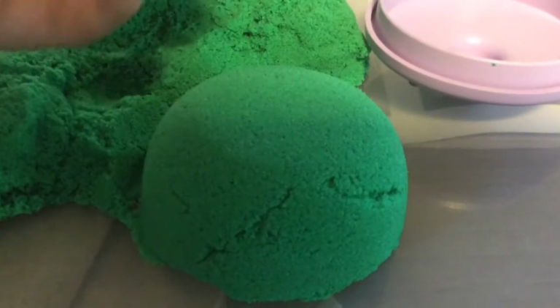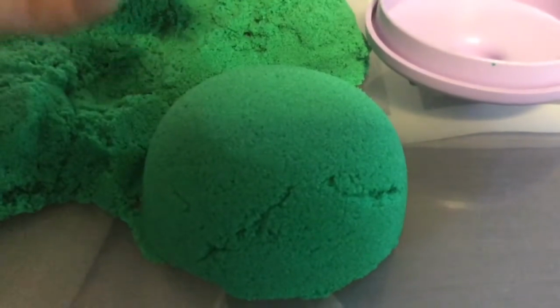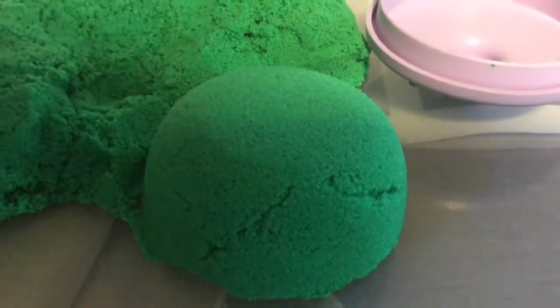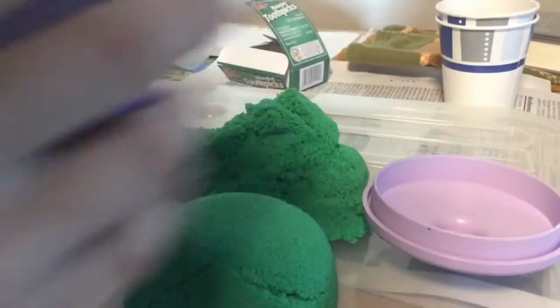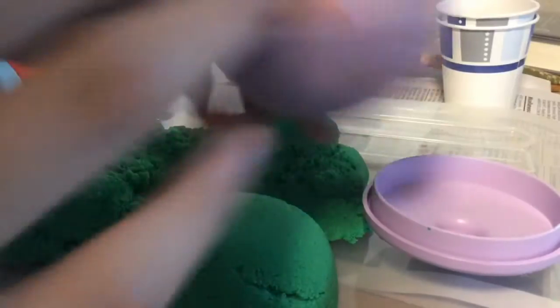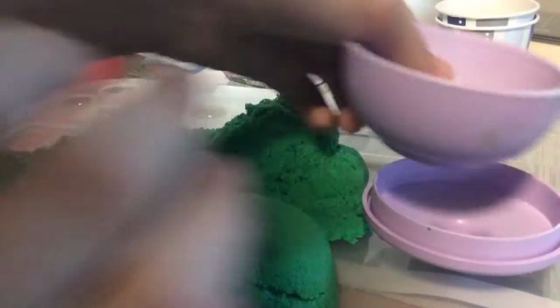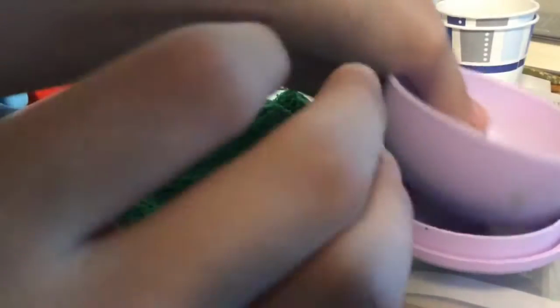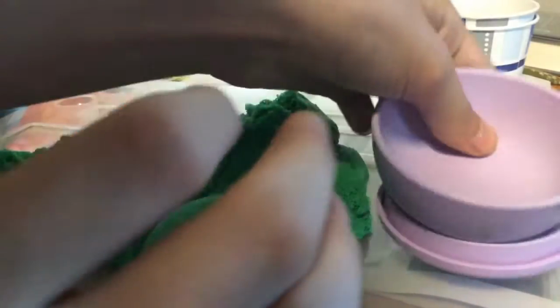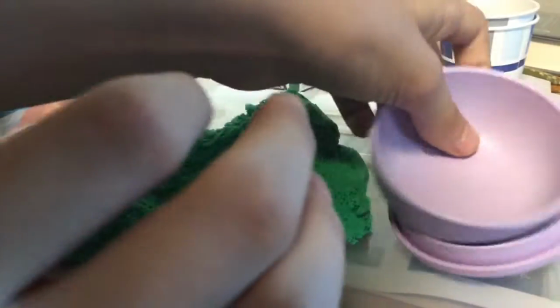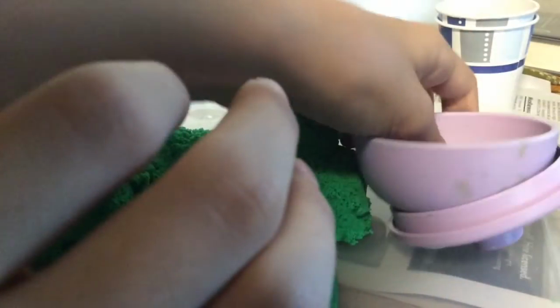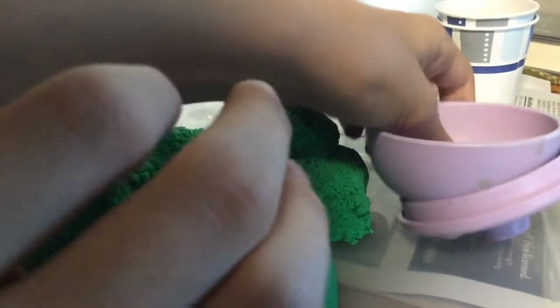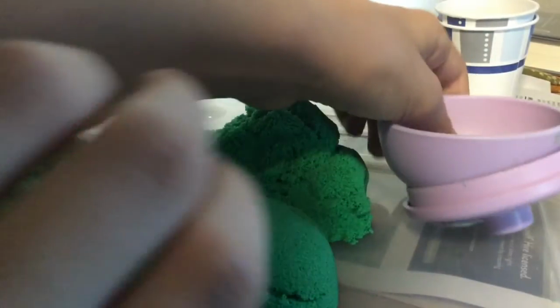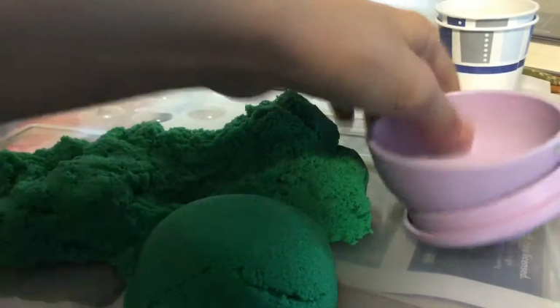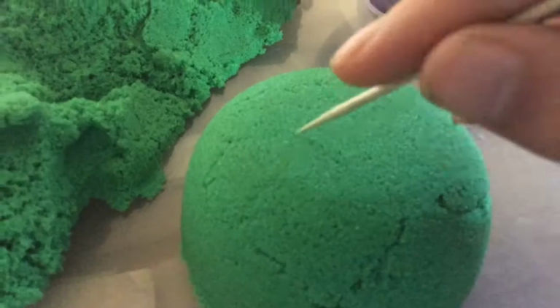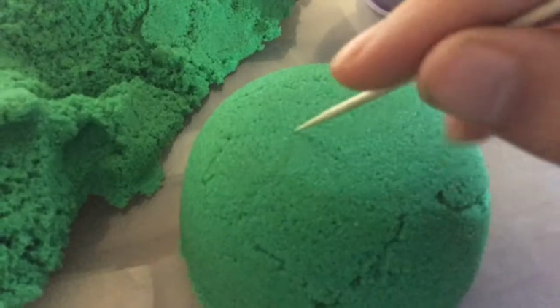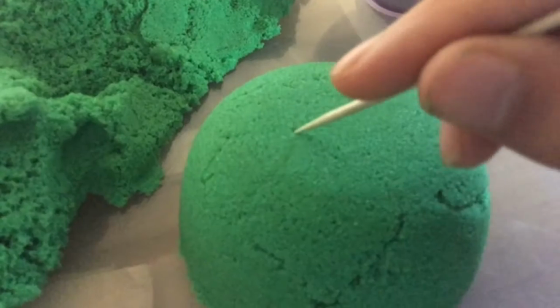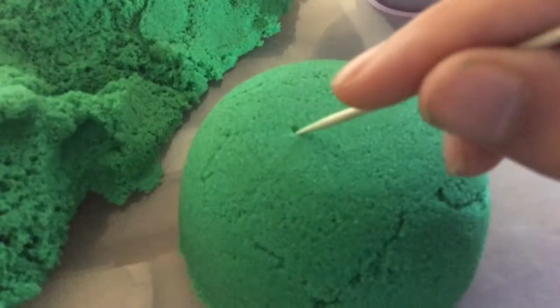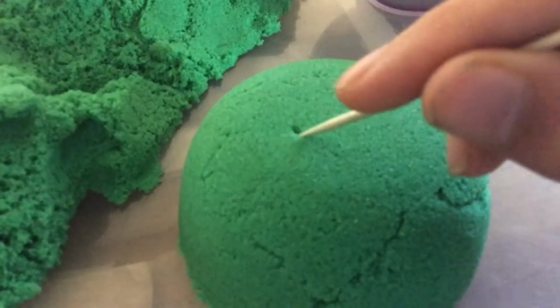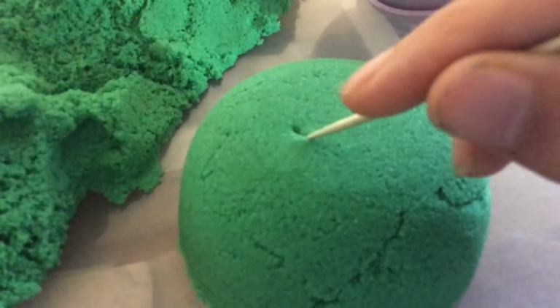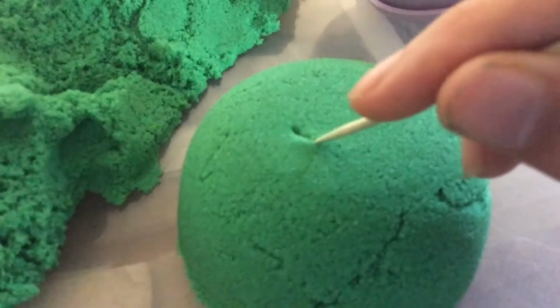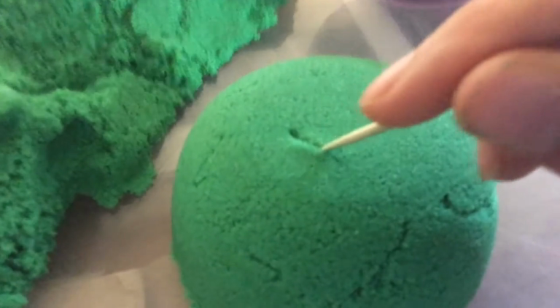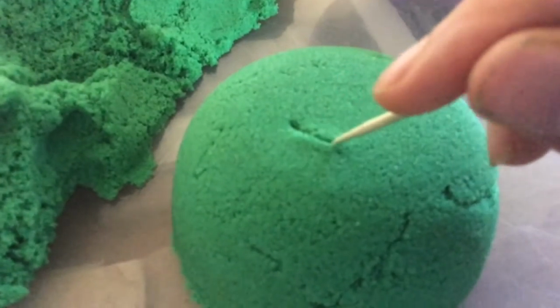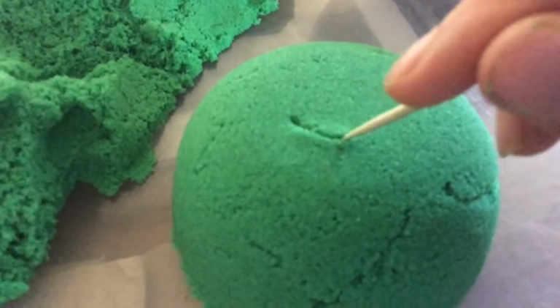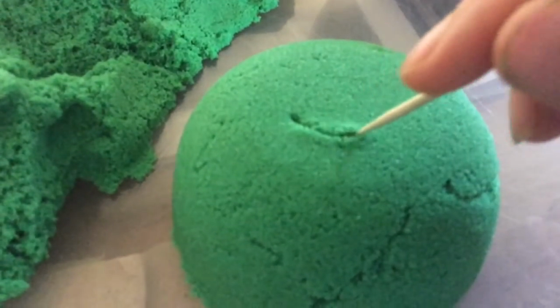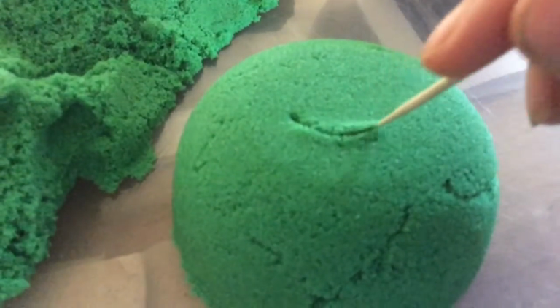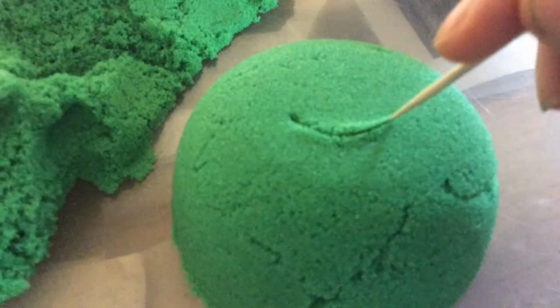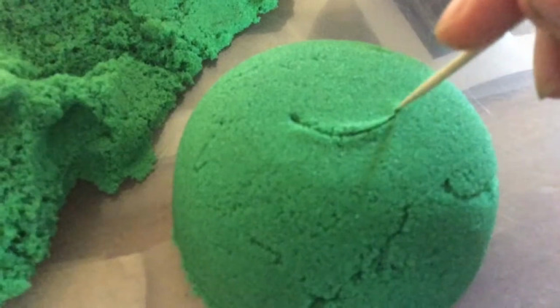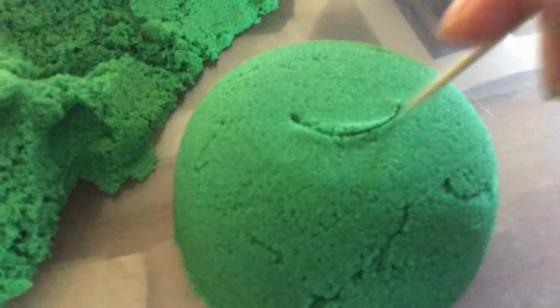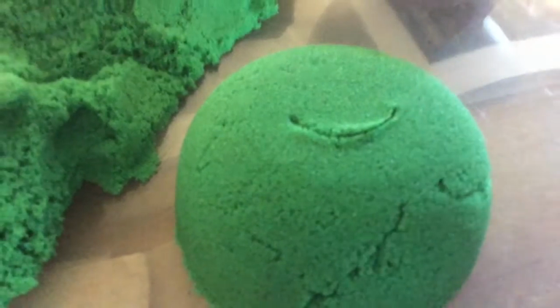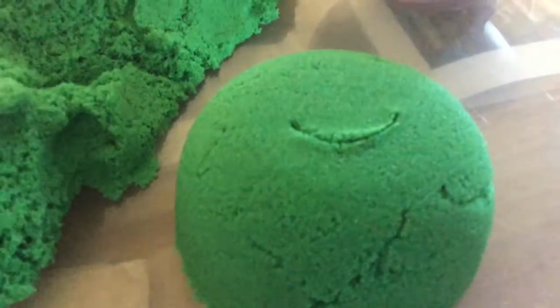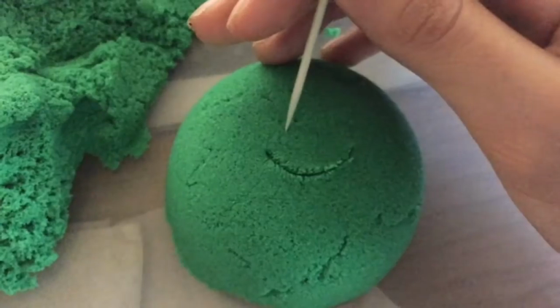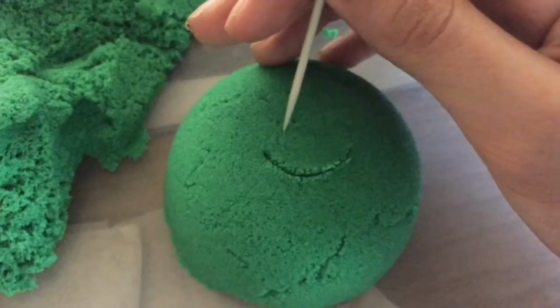Great, that mold turned out really nice. Now it's time to add a little decoration, just for fun.